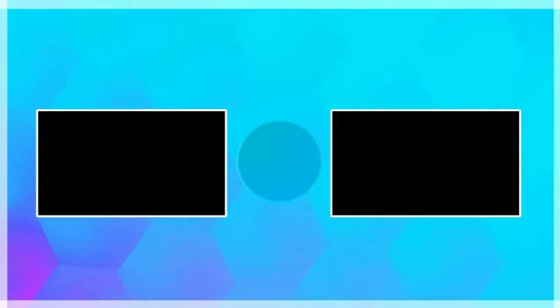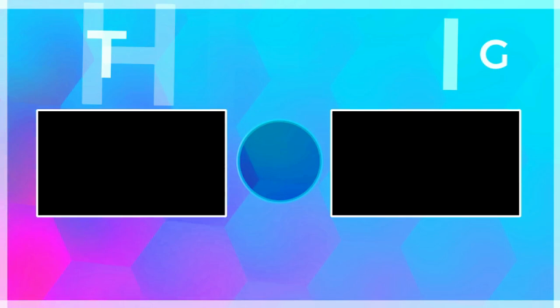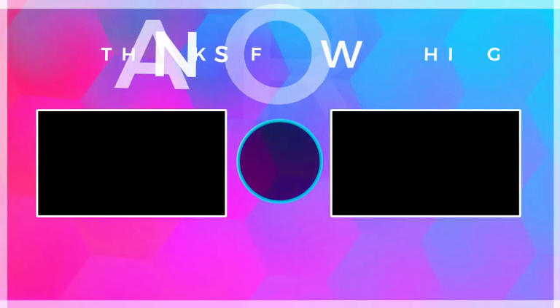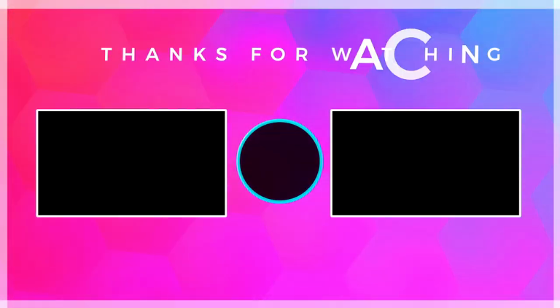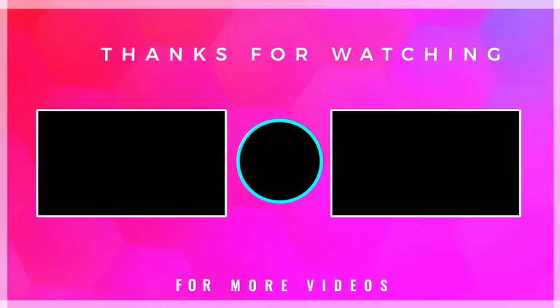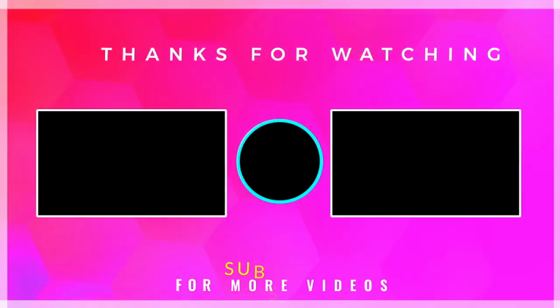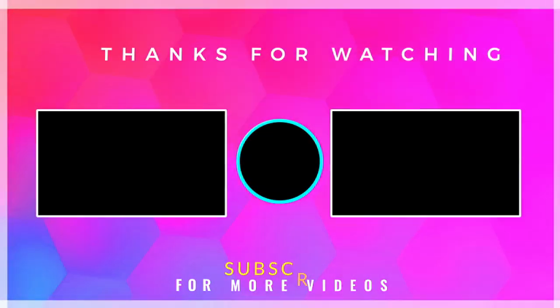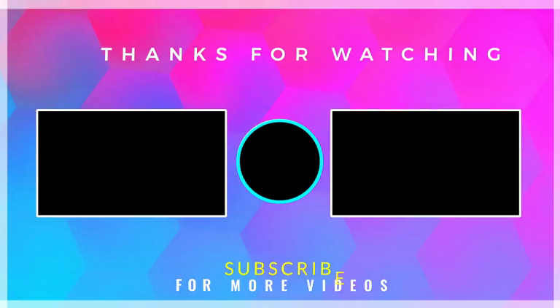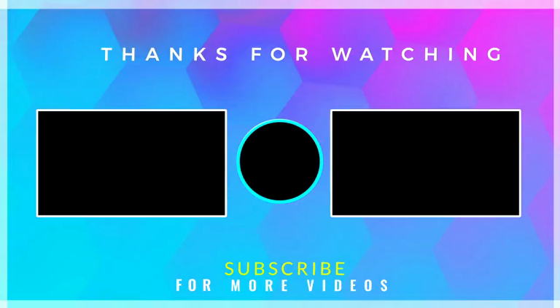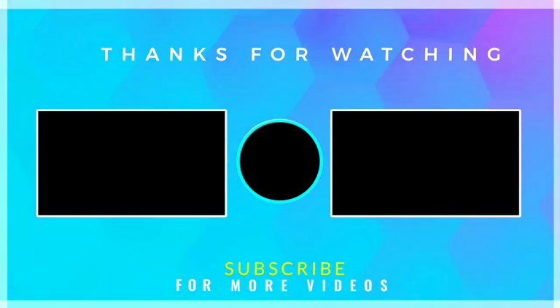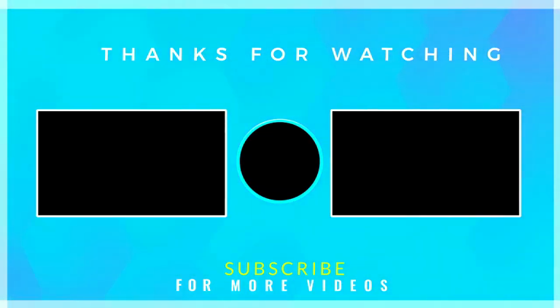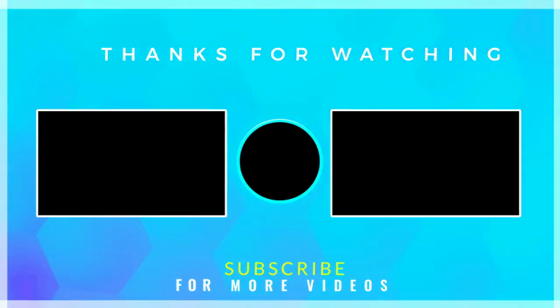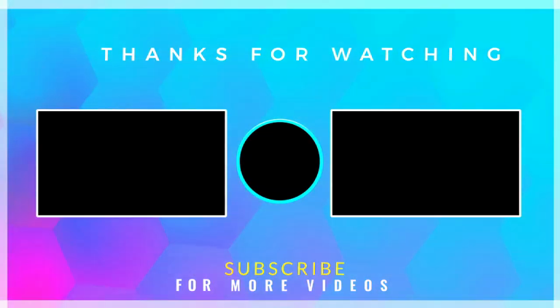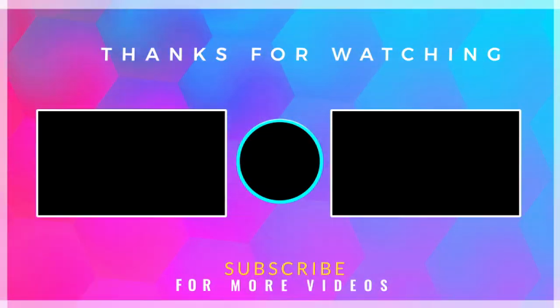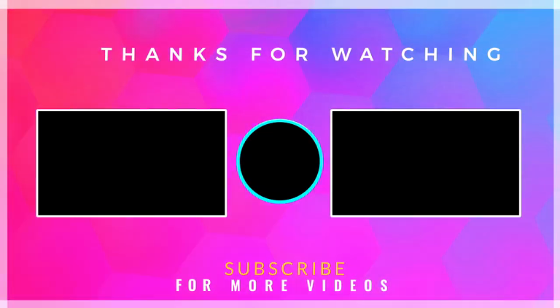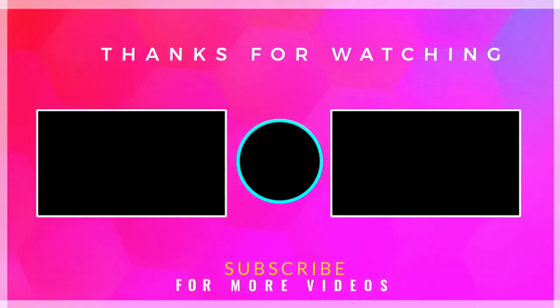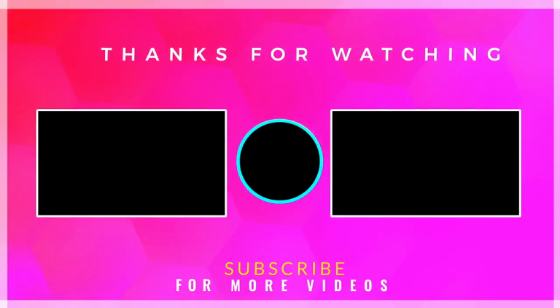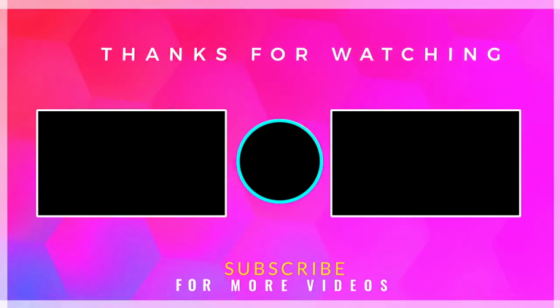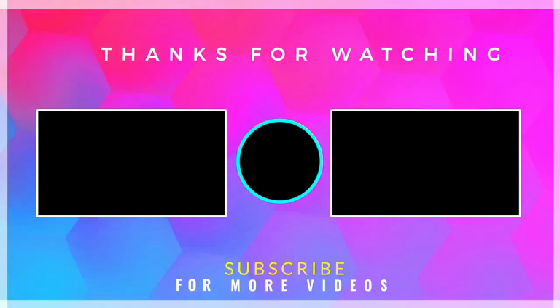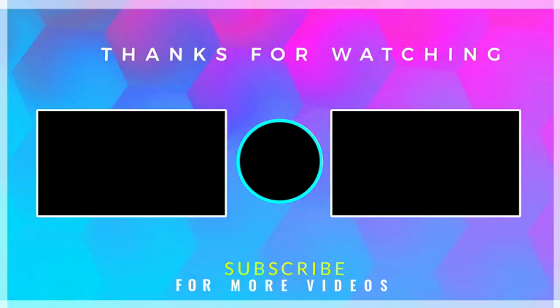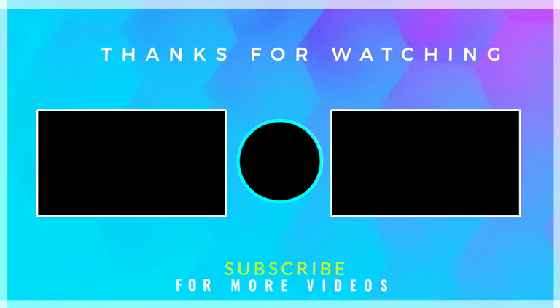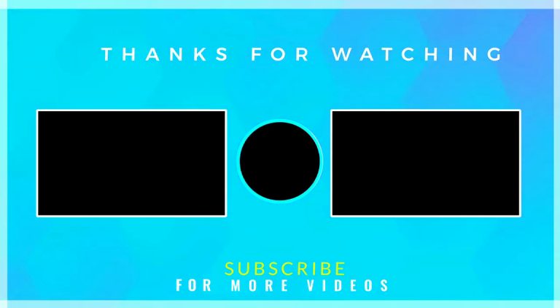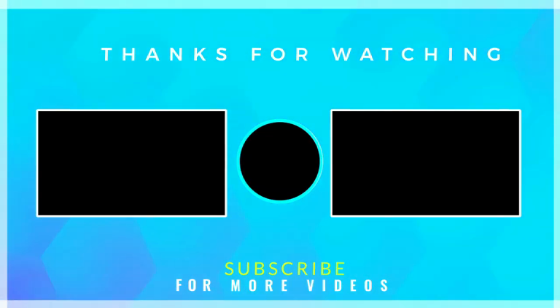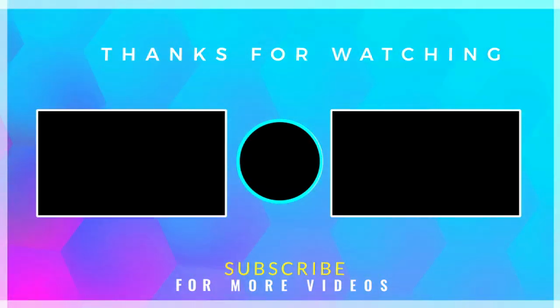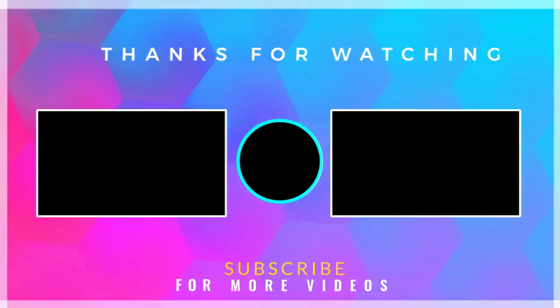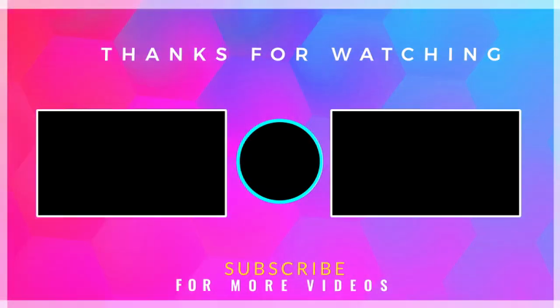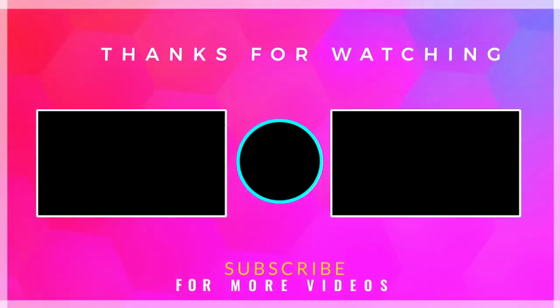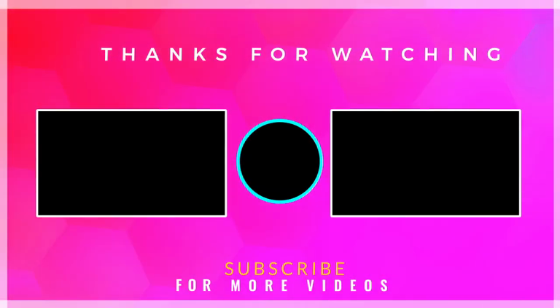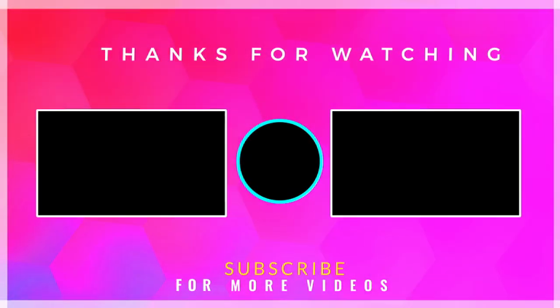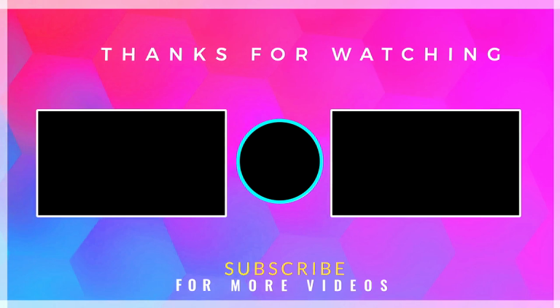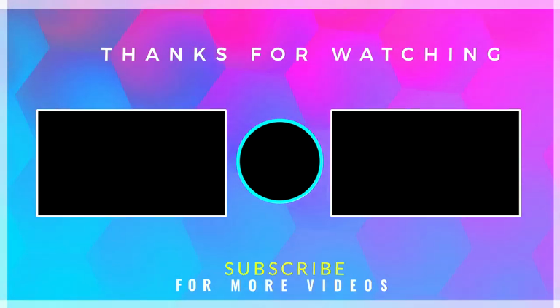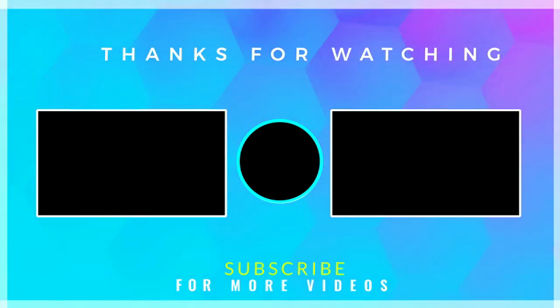Thanks for watching this video. Please subscribe and press the bell icon for all notifications. See you next time.